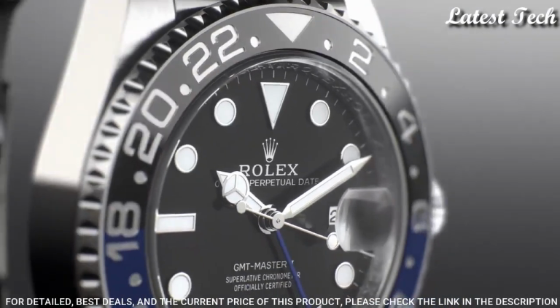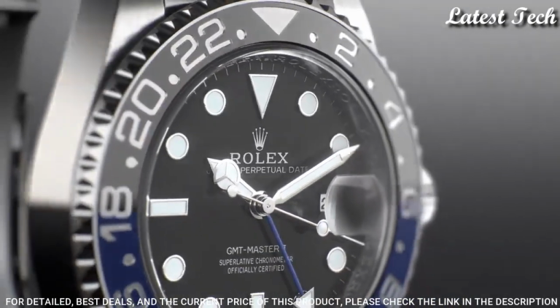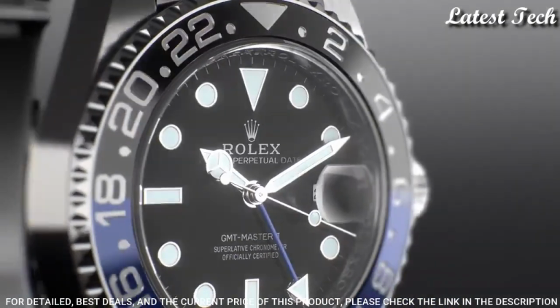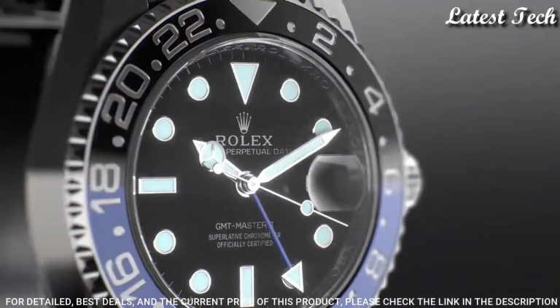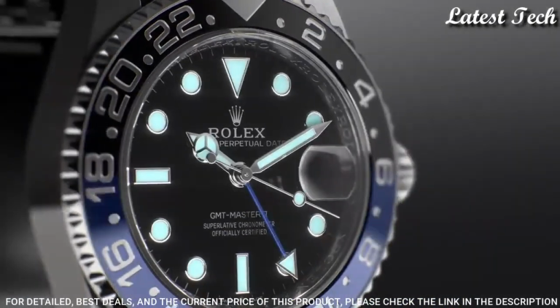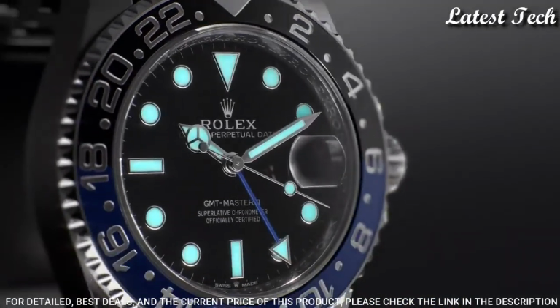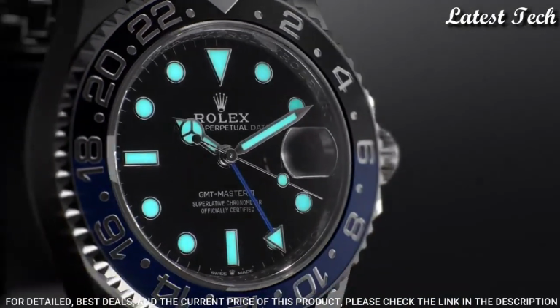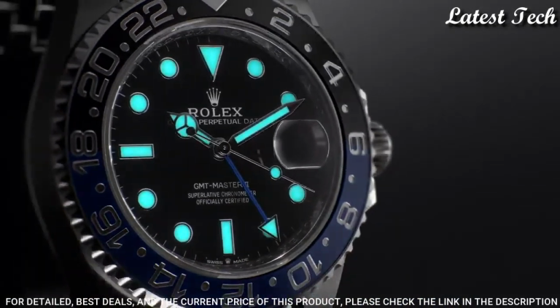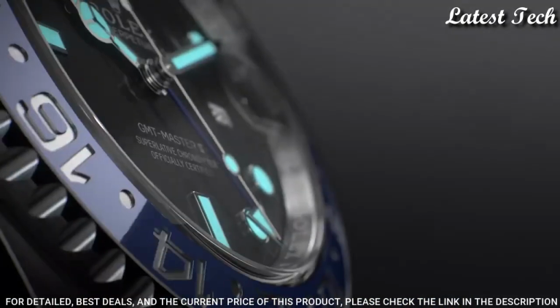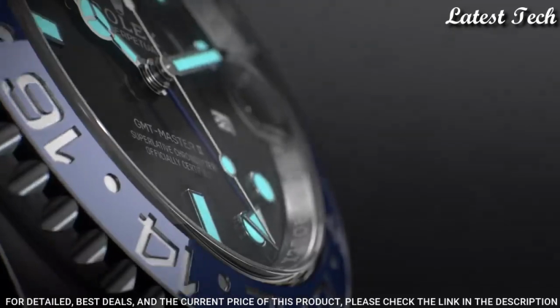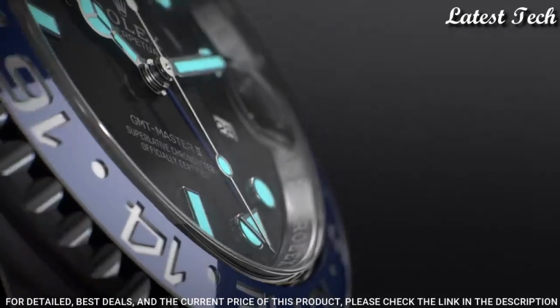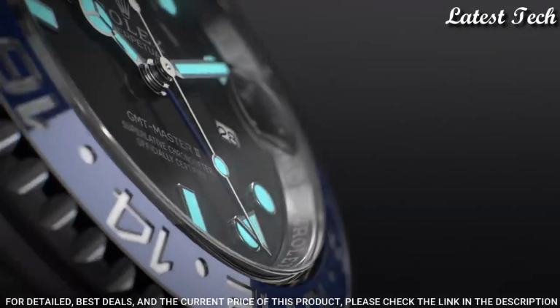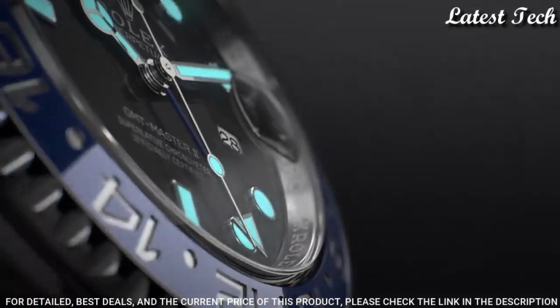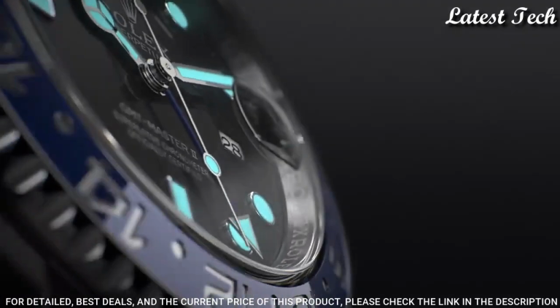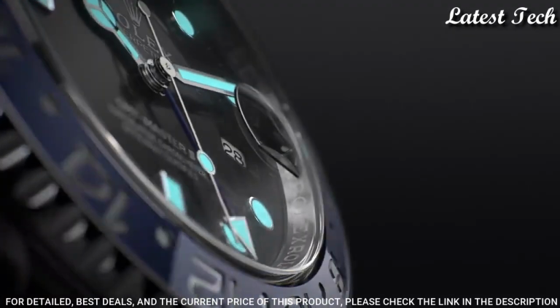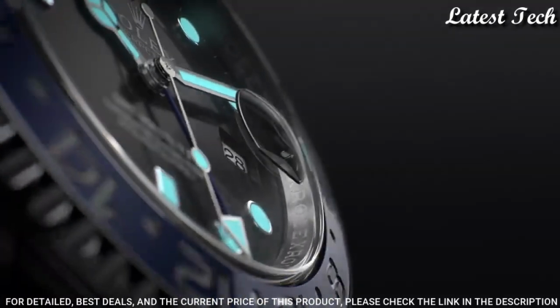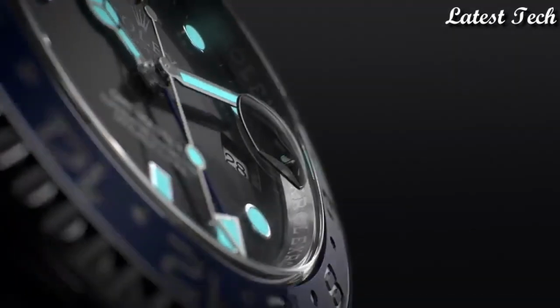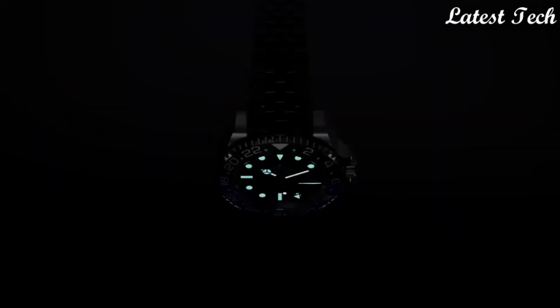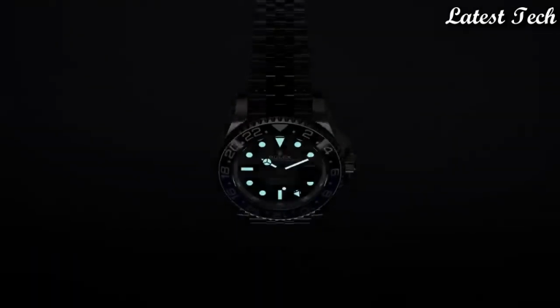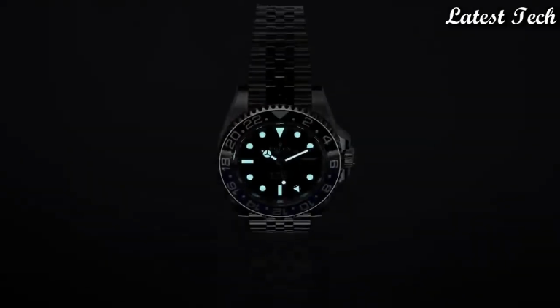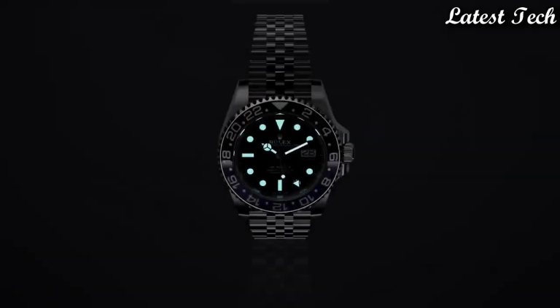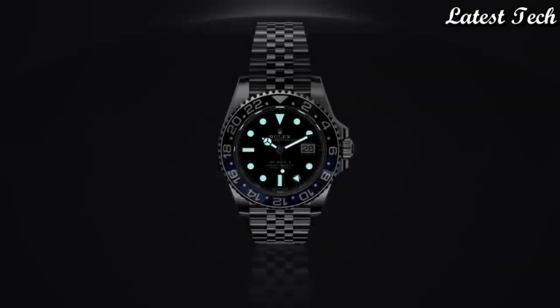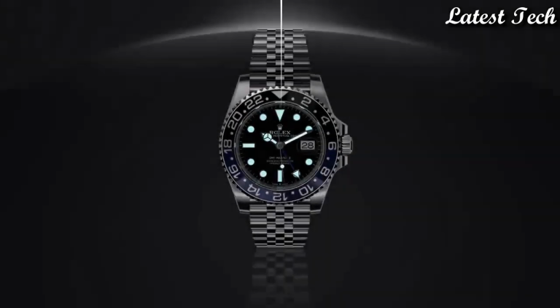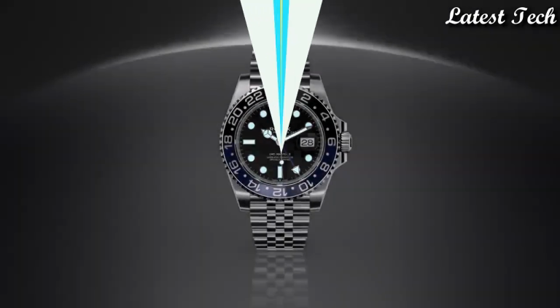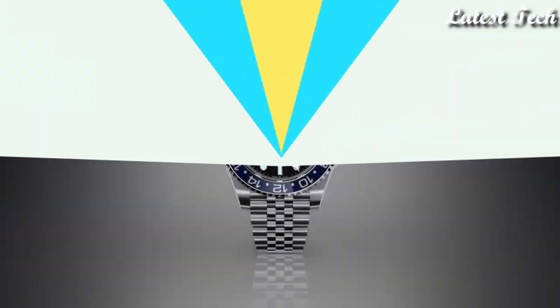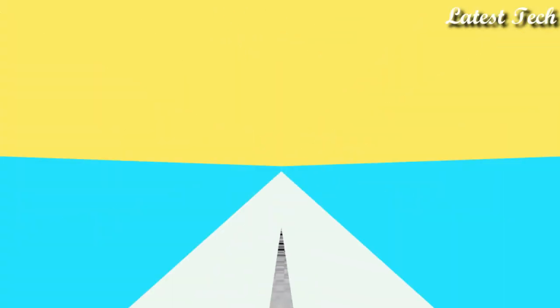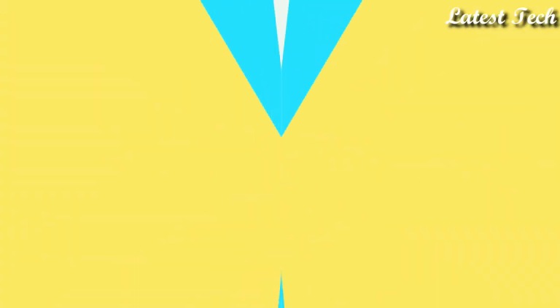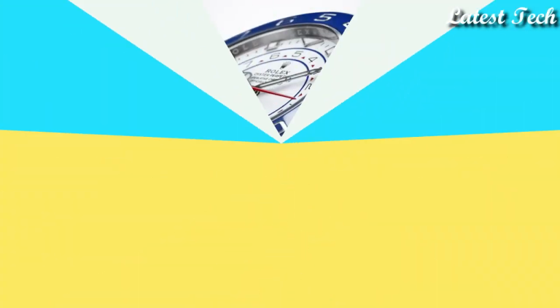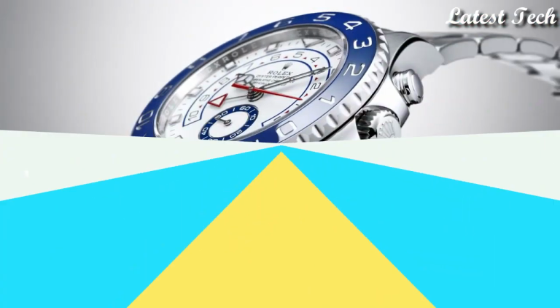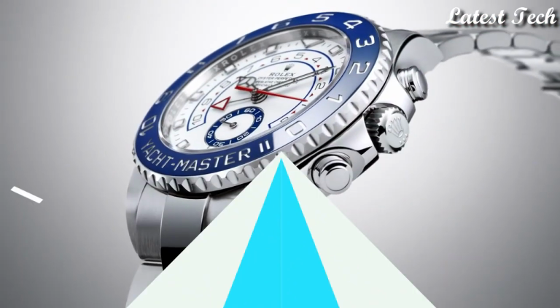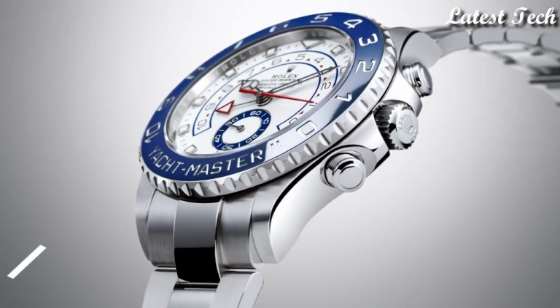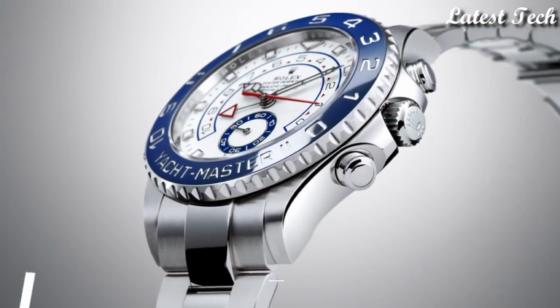Functions: GMT Second Time Zone, Date, Hour, Minute, Second, Chronometer. Swiss Made.